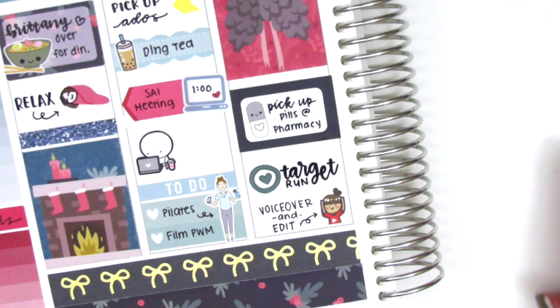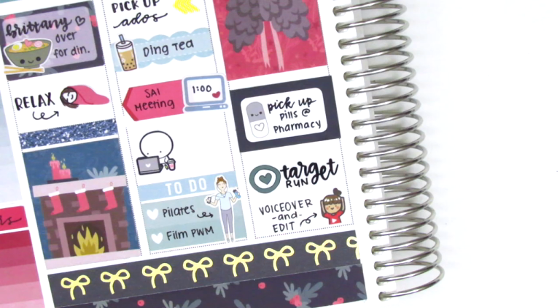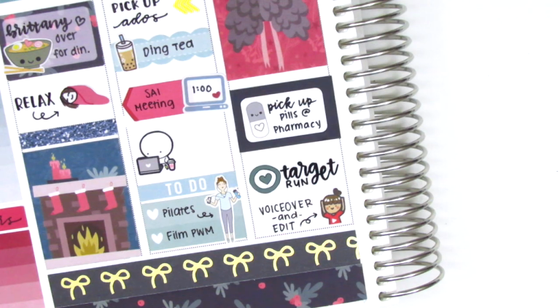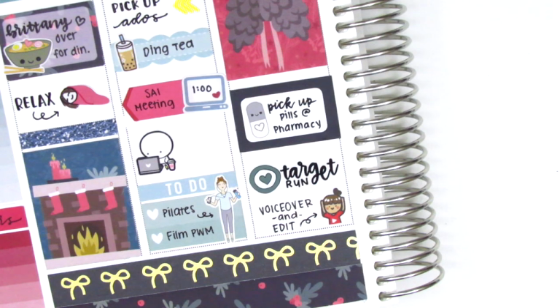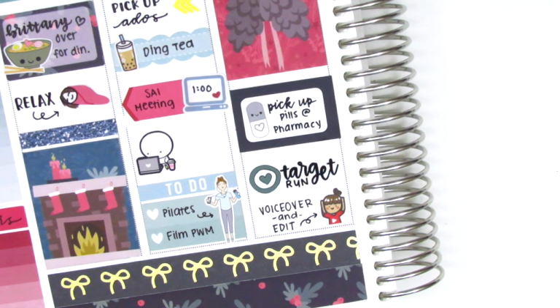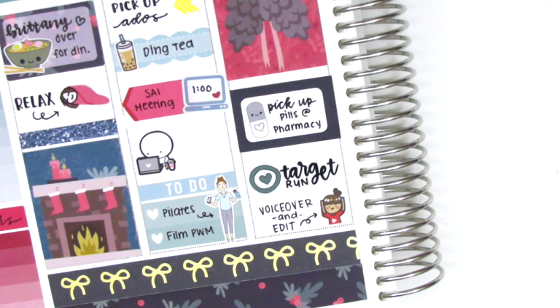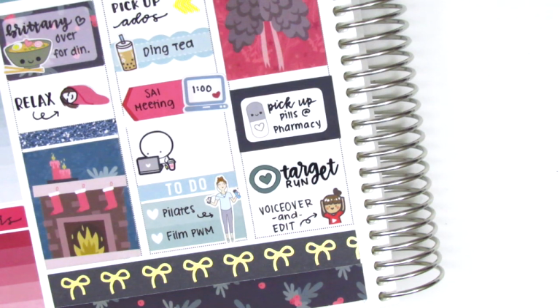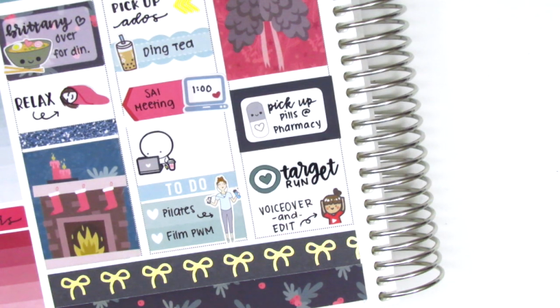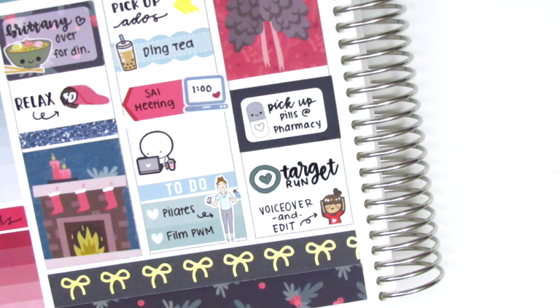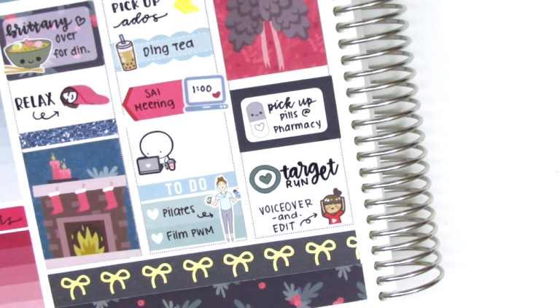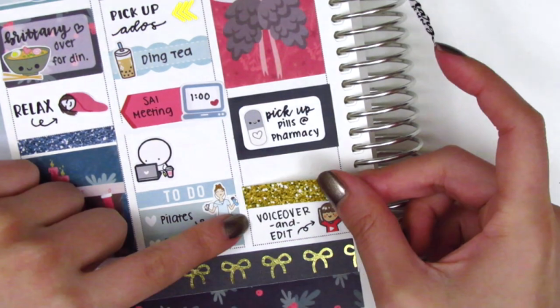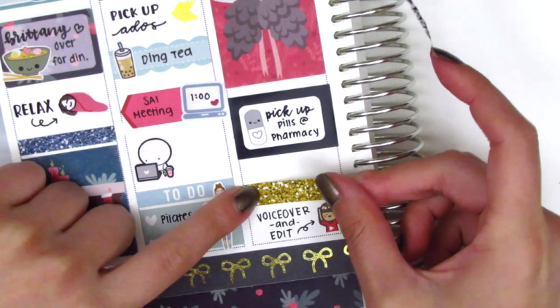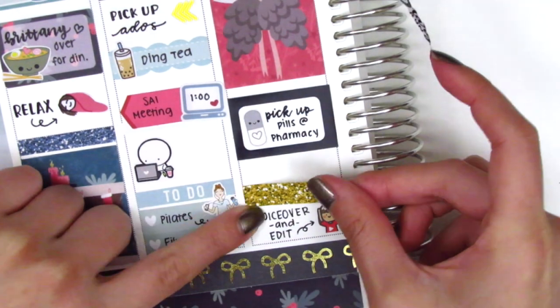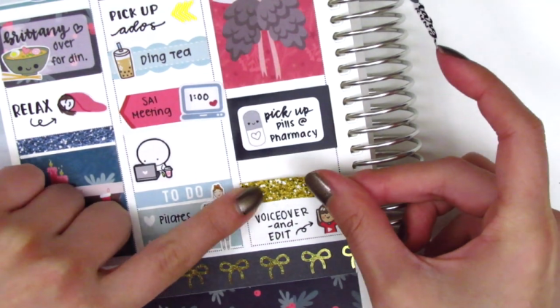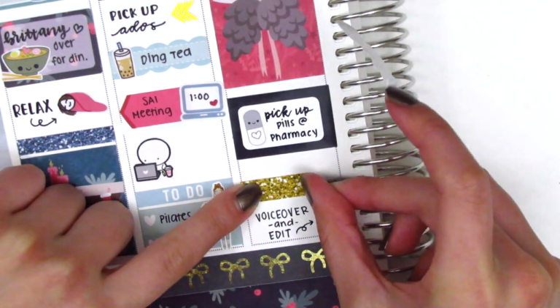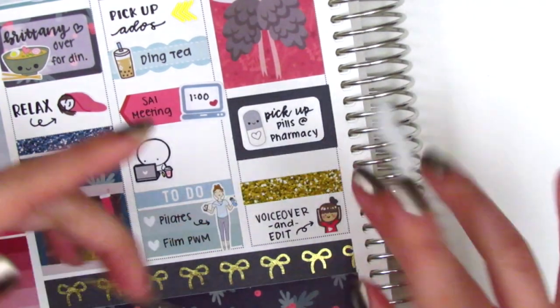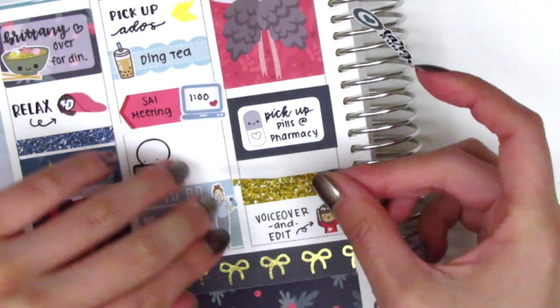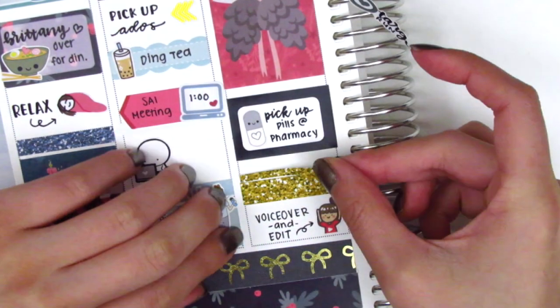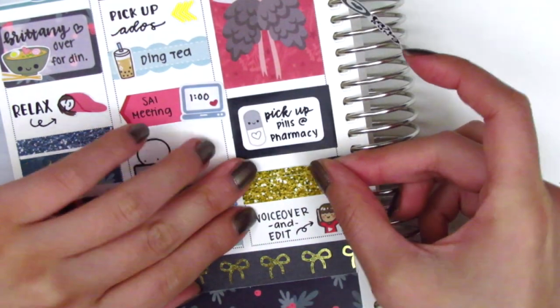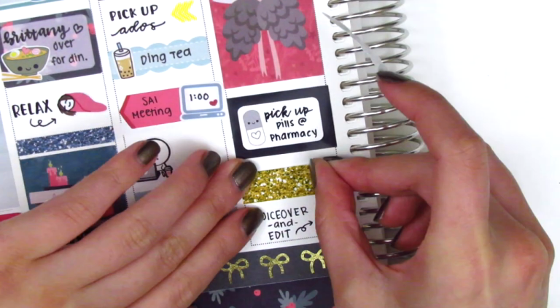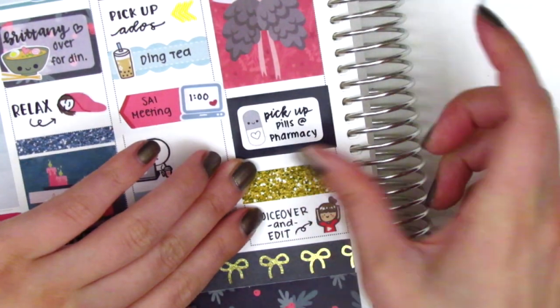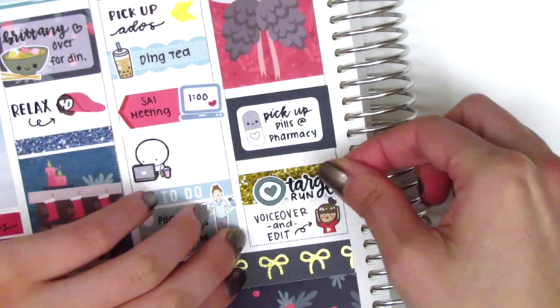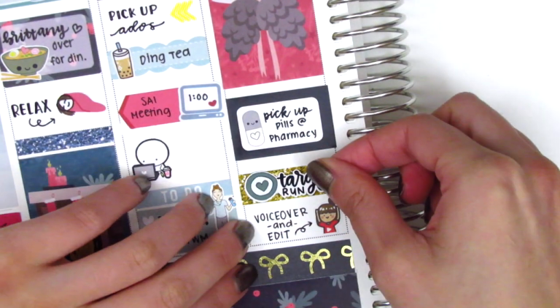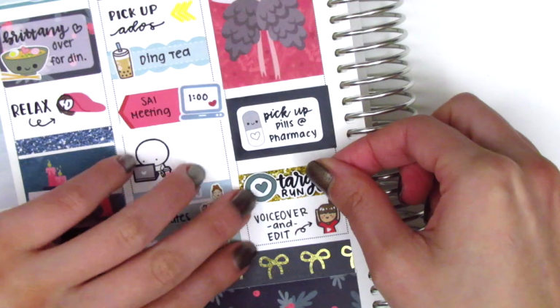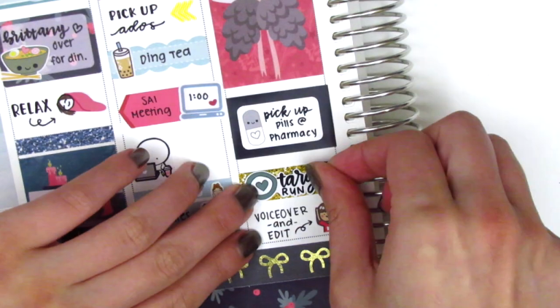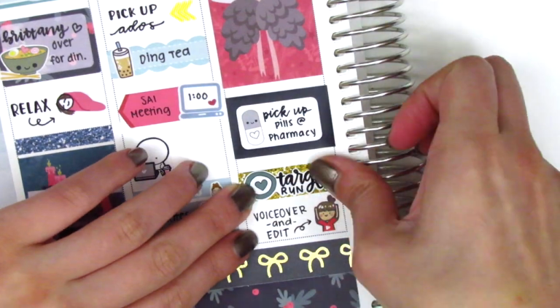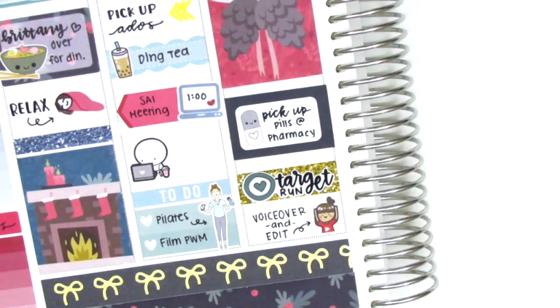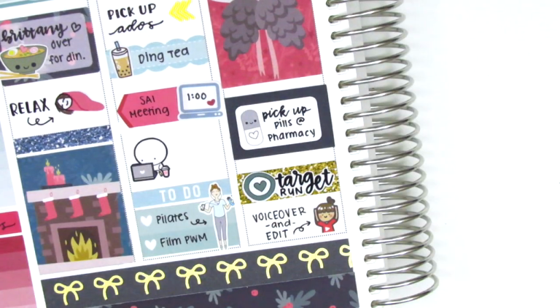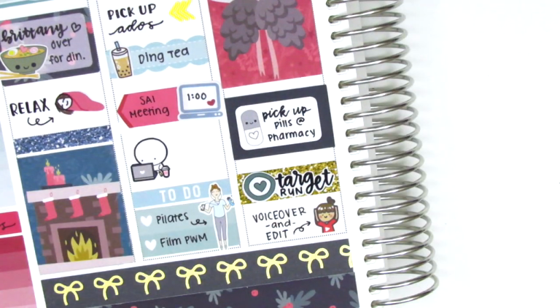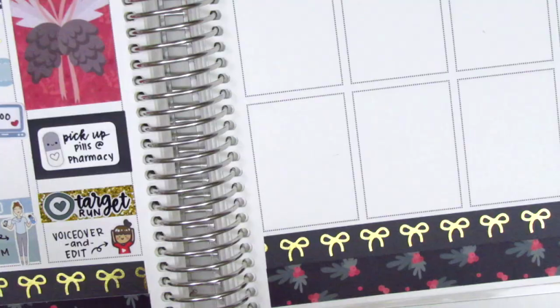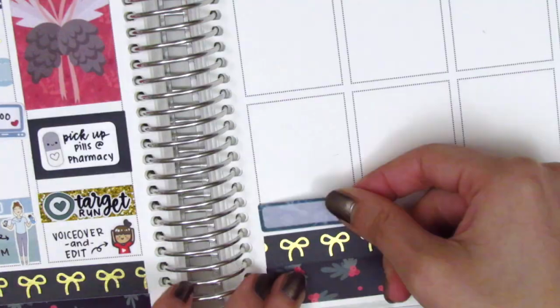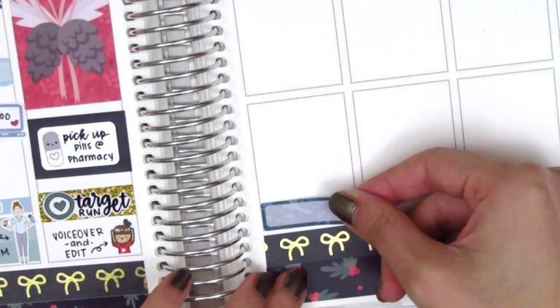I then decided I wanted a background behind my Target sticker, so I layered some washi strips that I found from an older kit that I had.